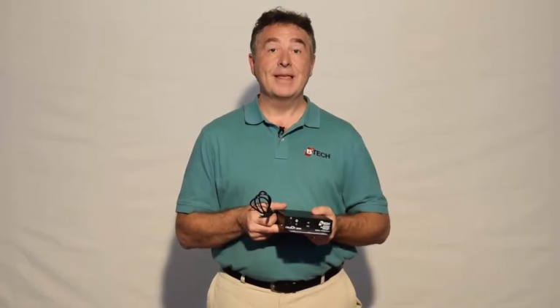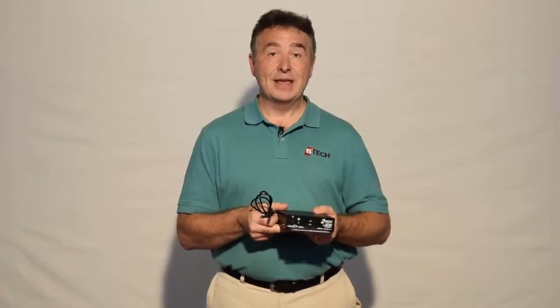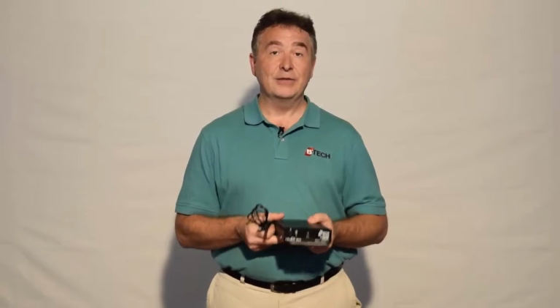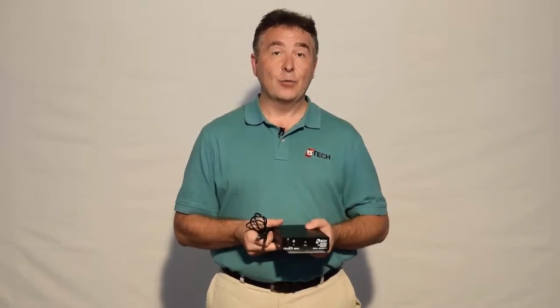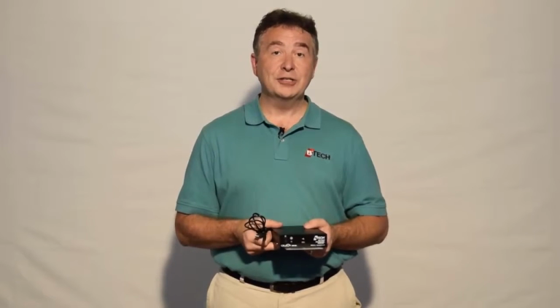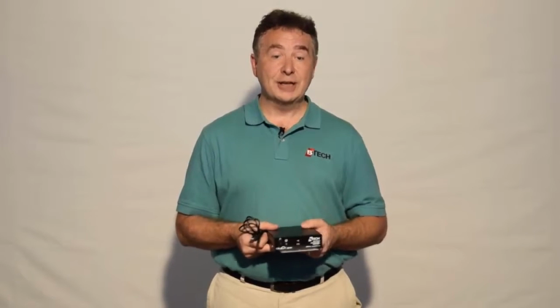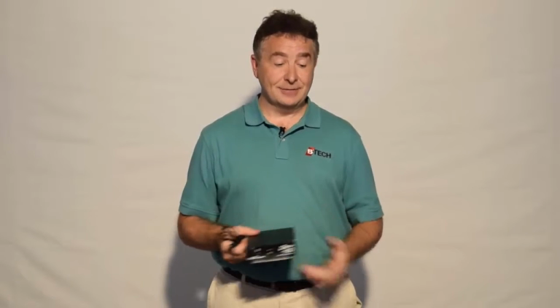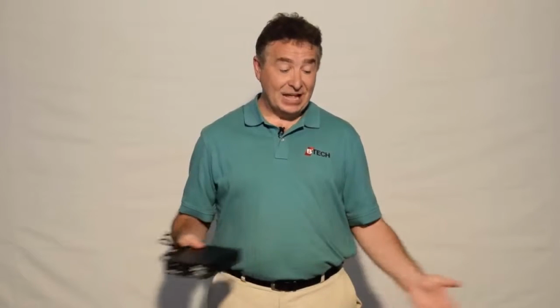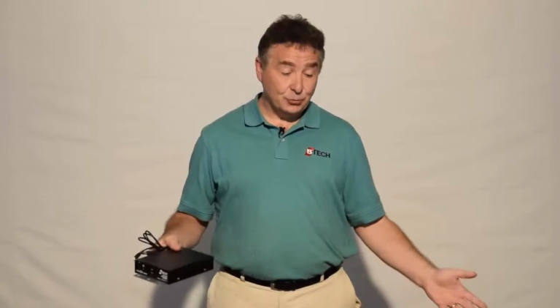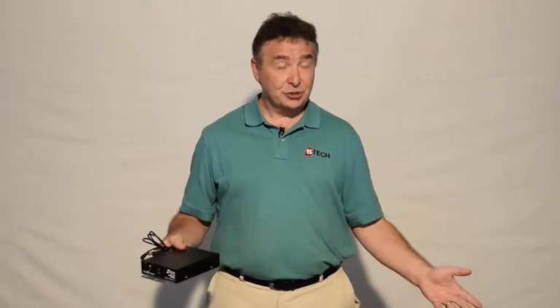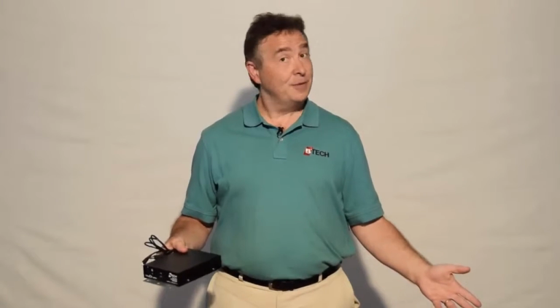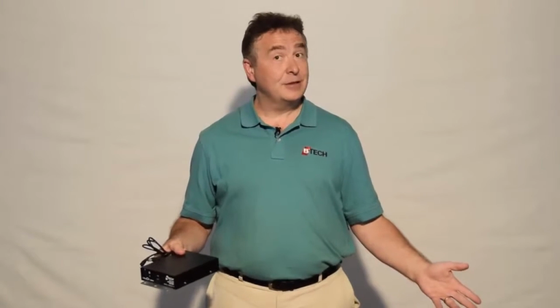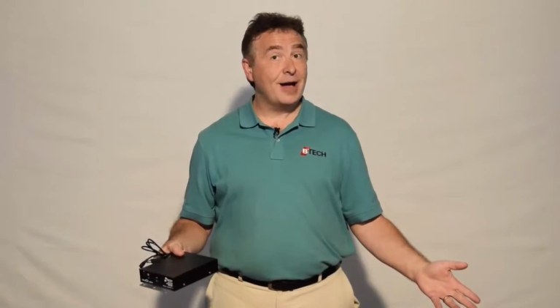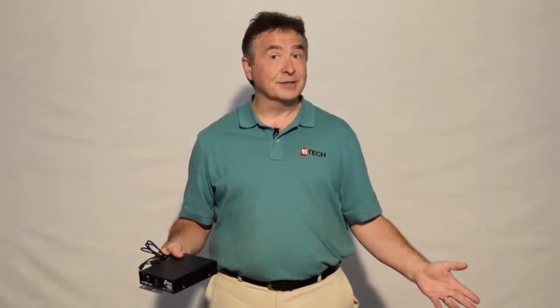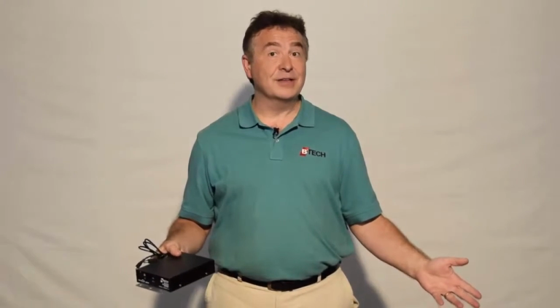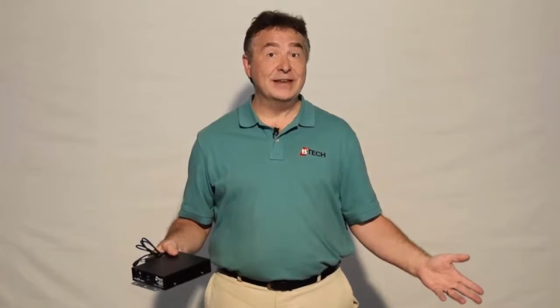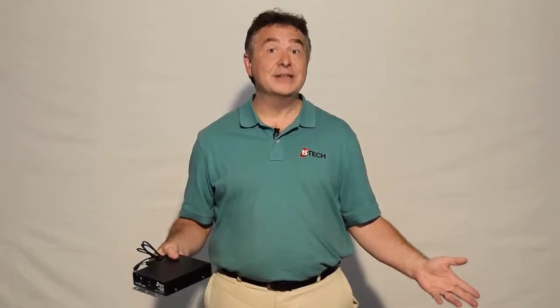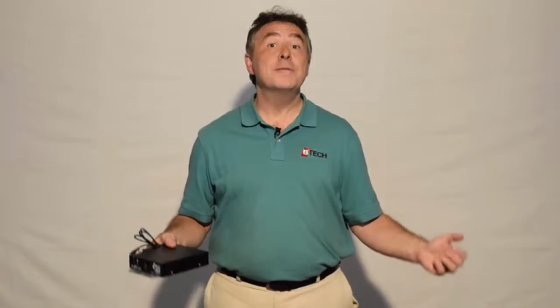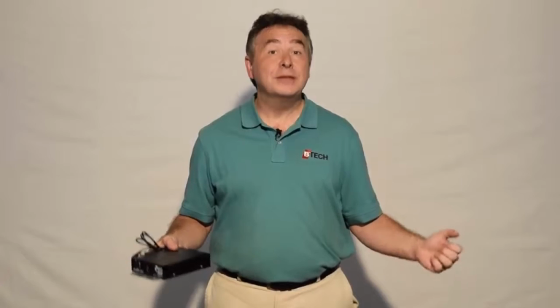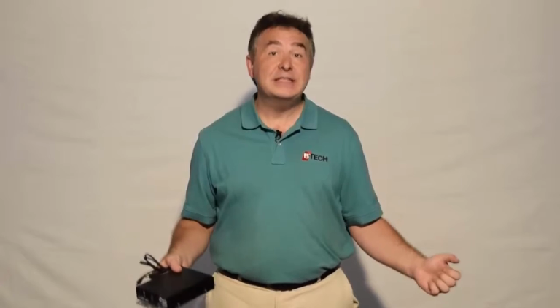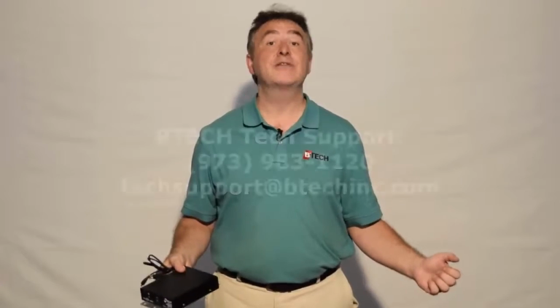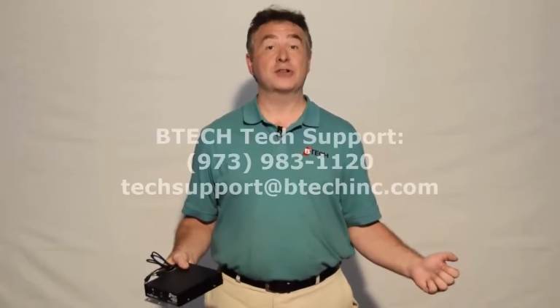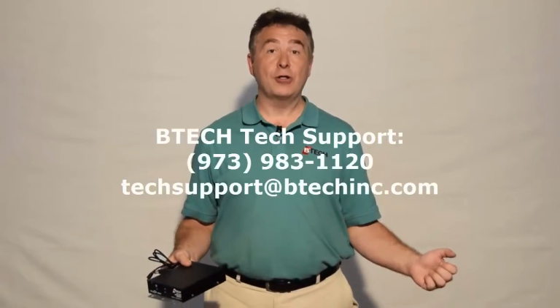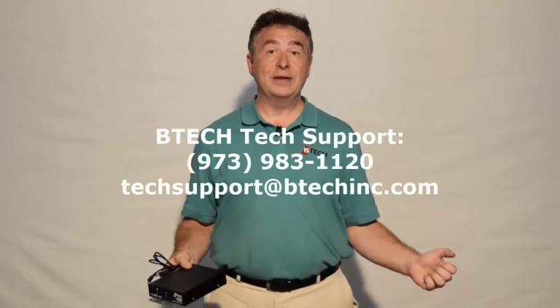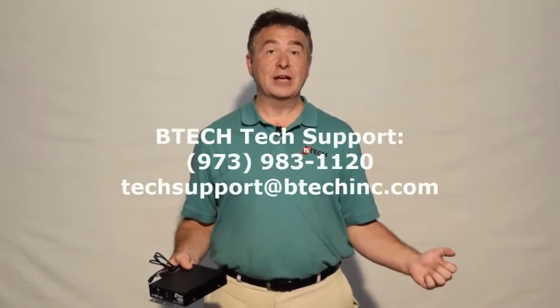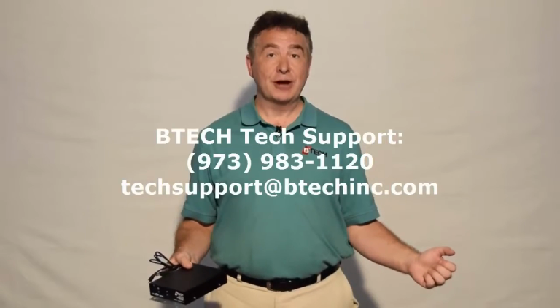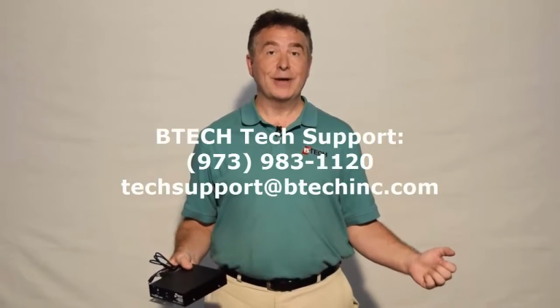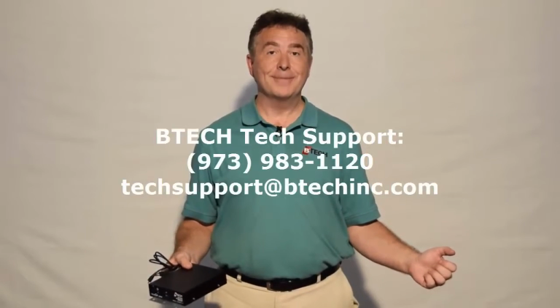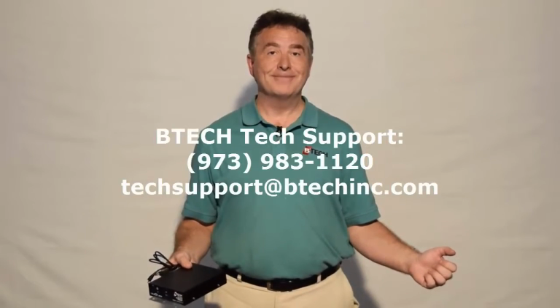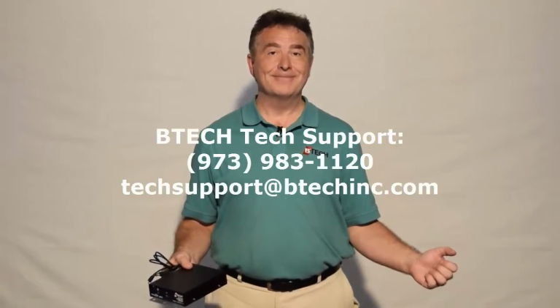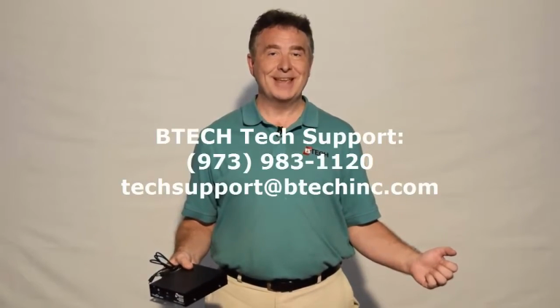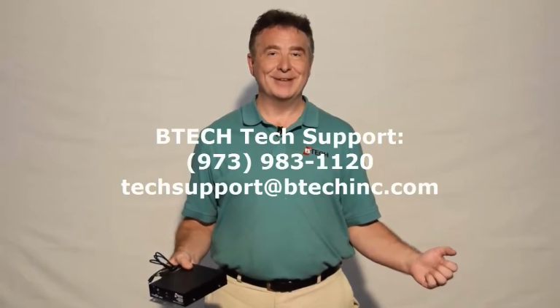Thank you for watching, and that's what should be in the box. If it isn't, please give us a call at BTech right away. Thank you.